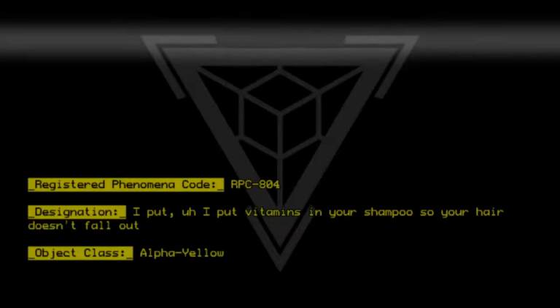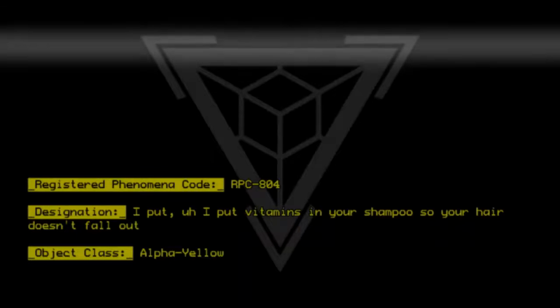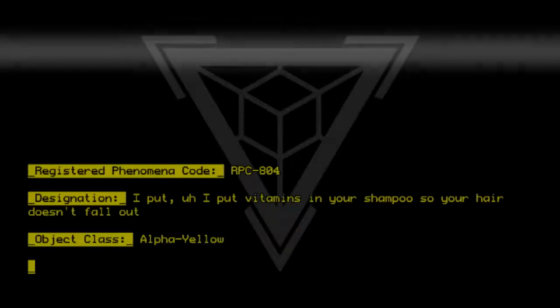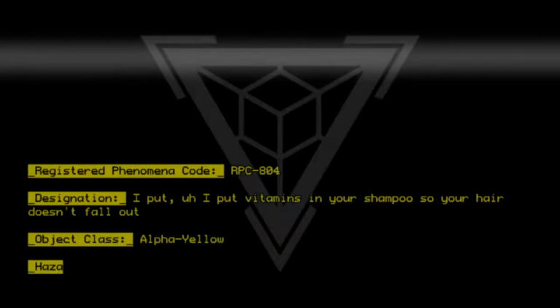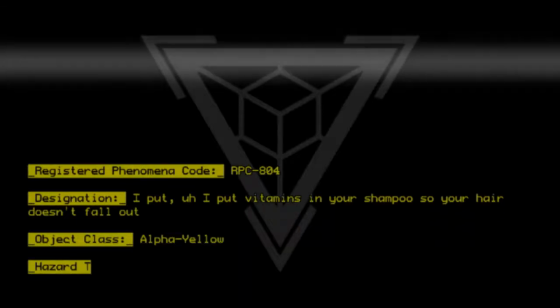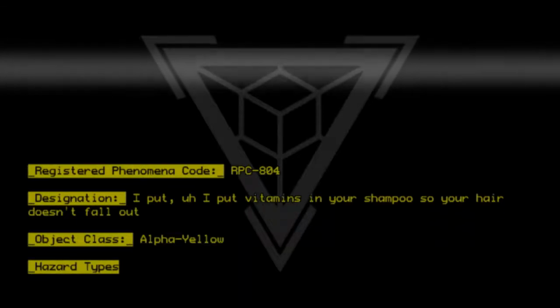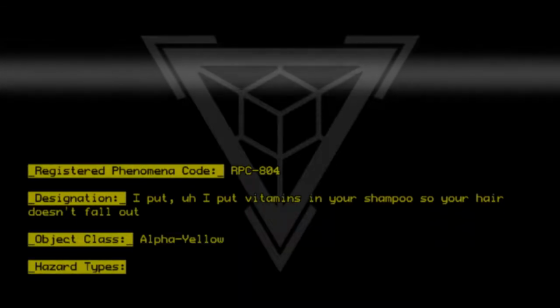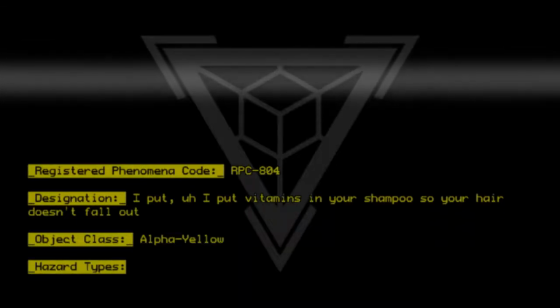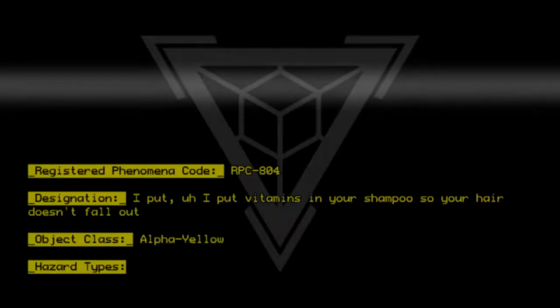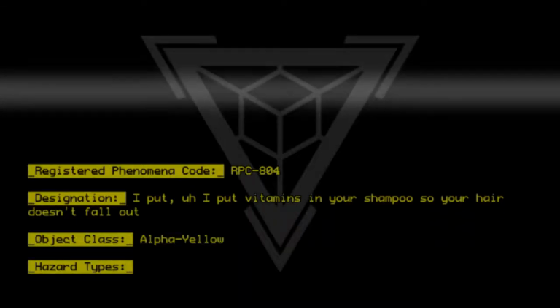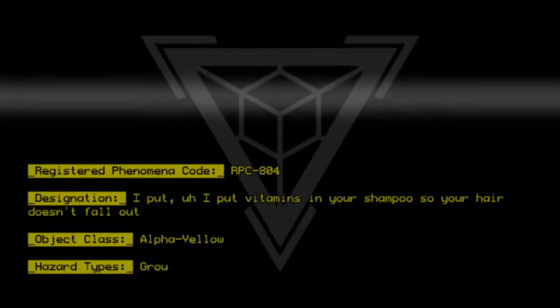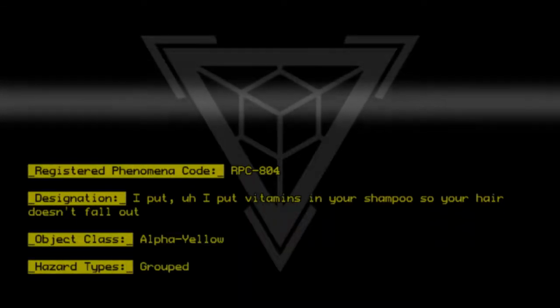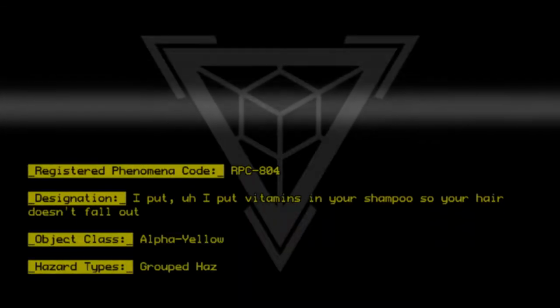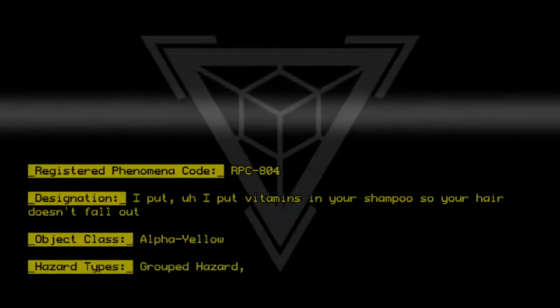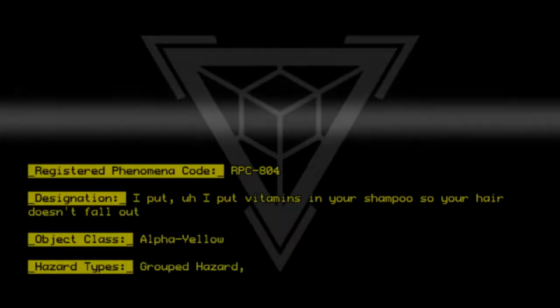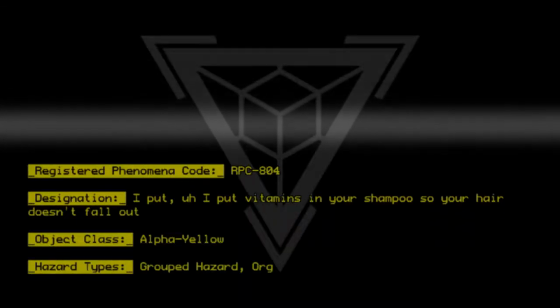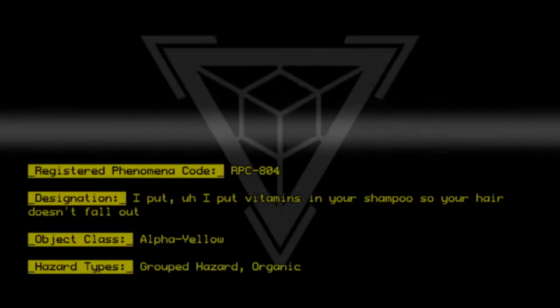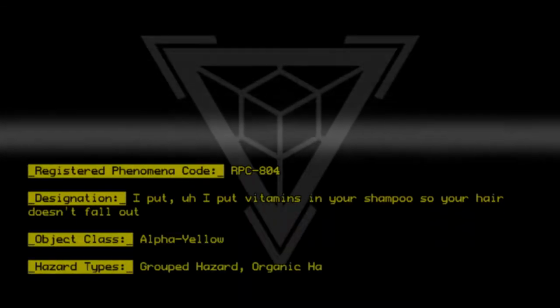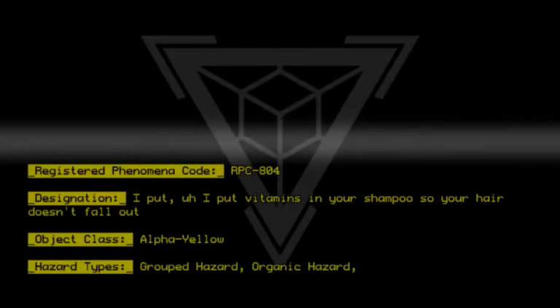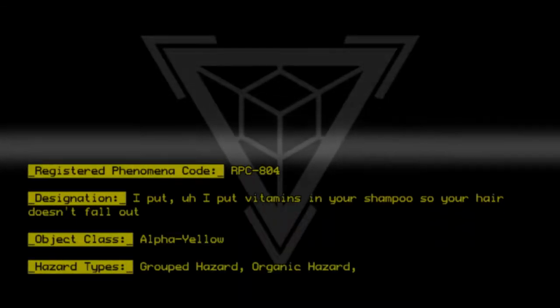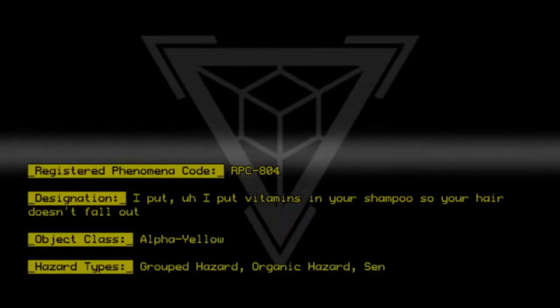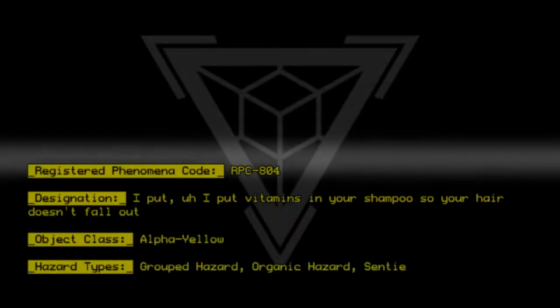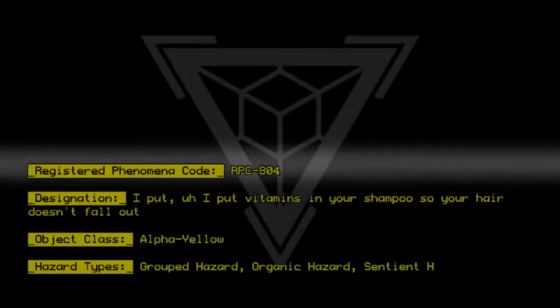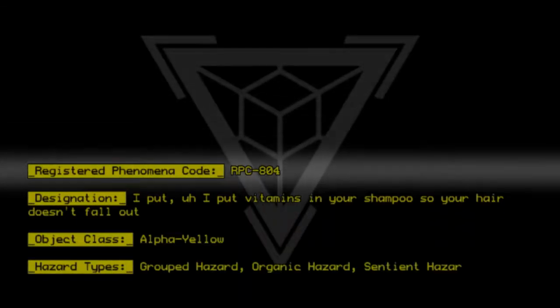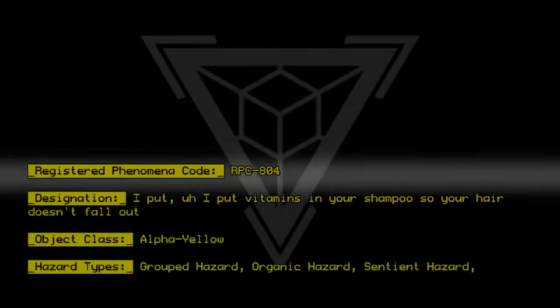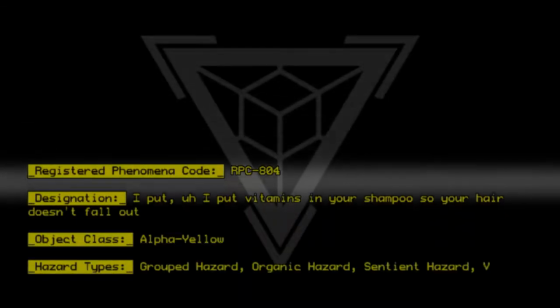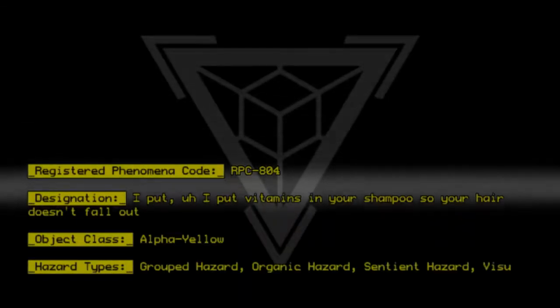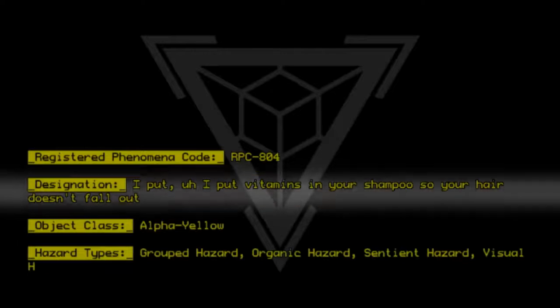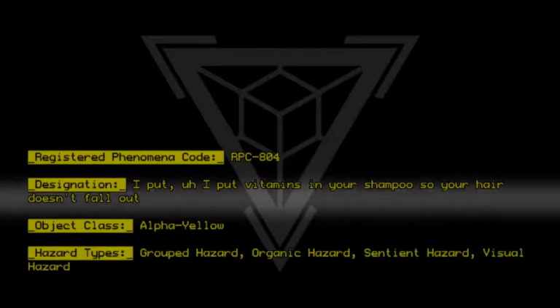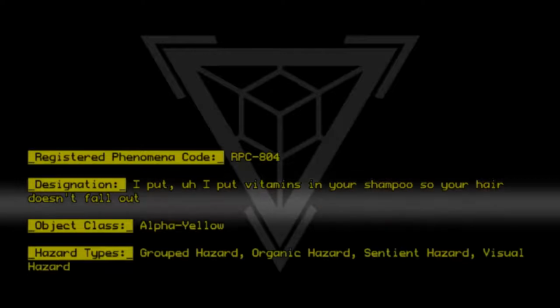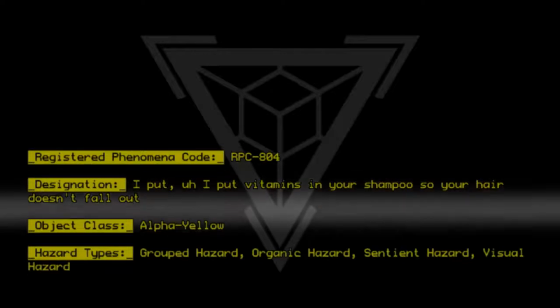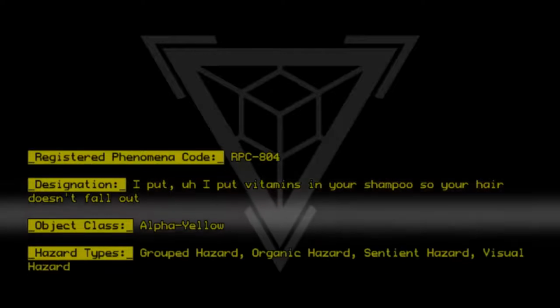Hazard types: Grouped hazard, Organic hazard, Sentient hazard, Visual hazard.